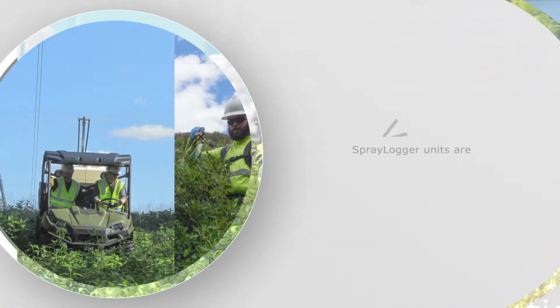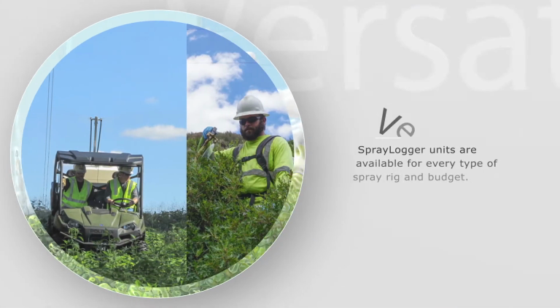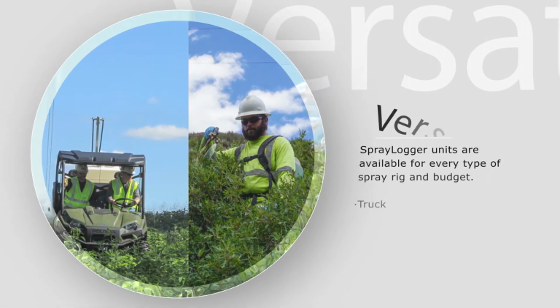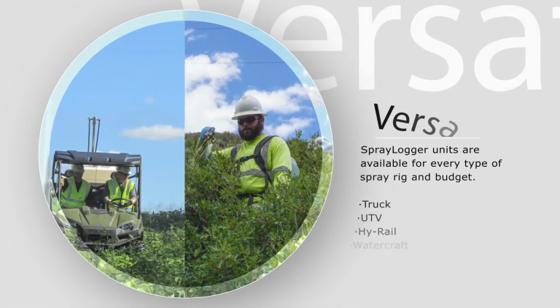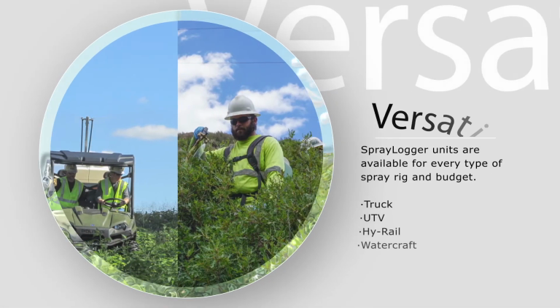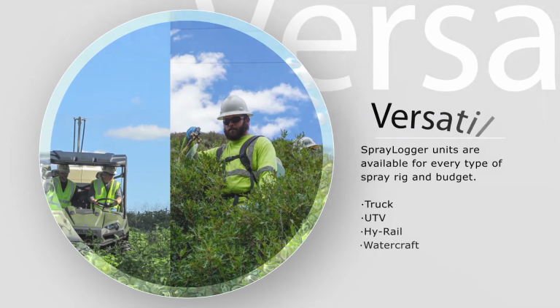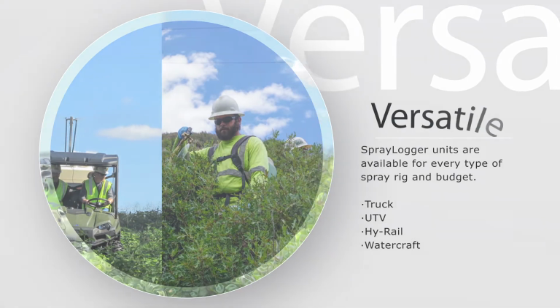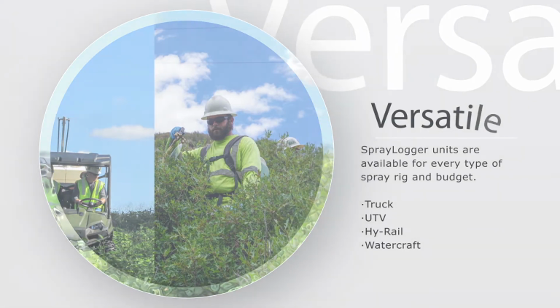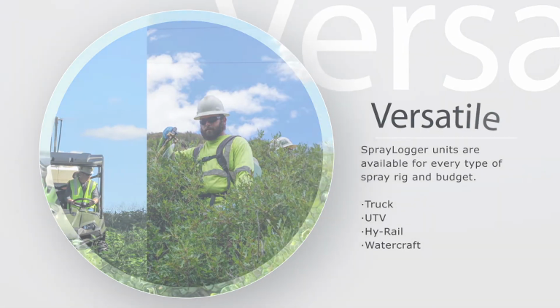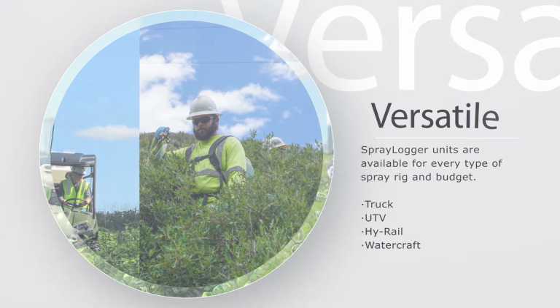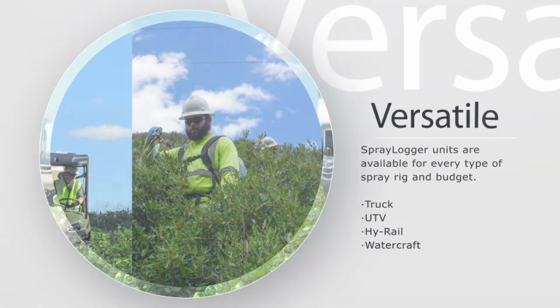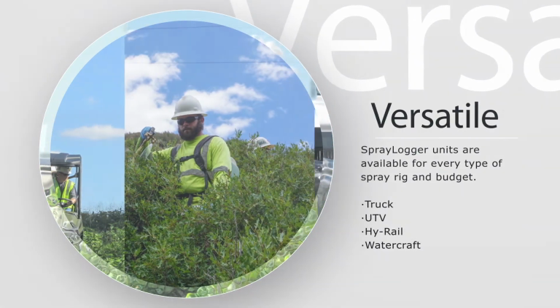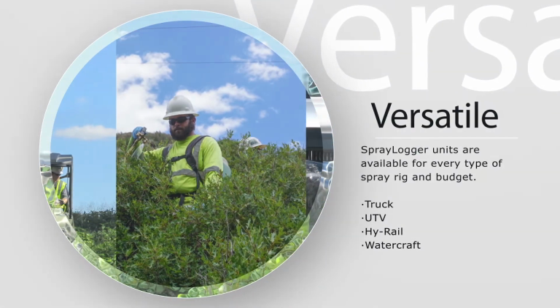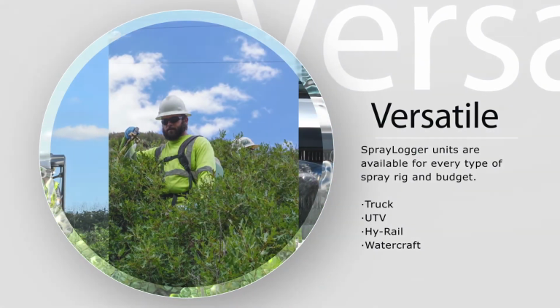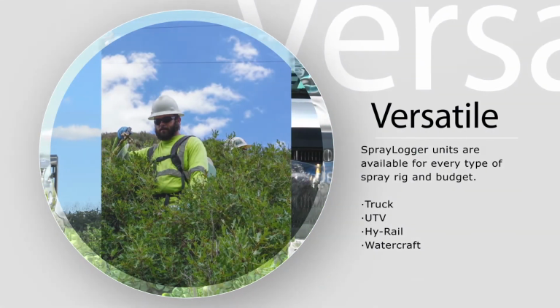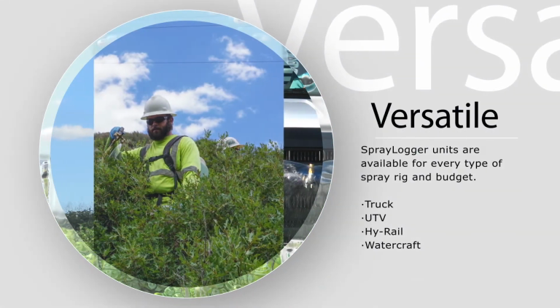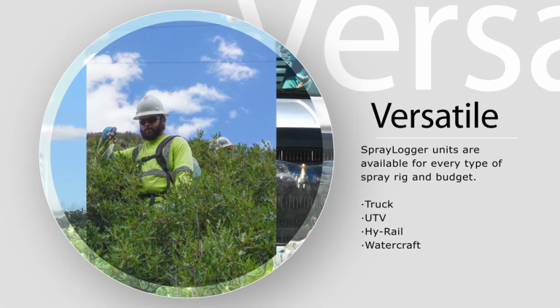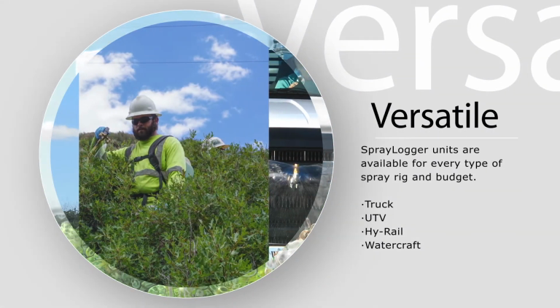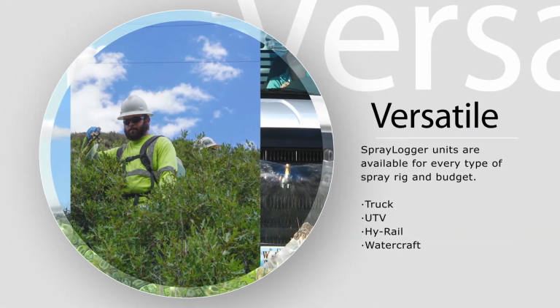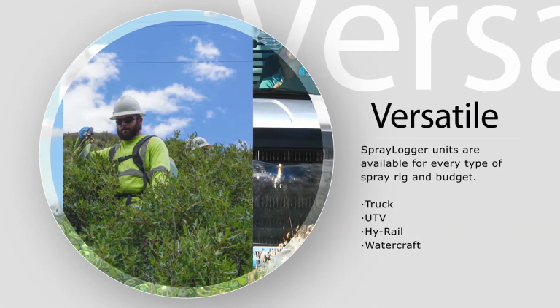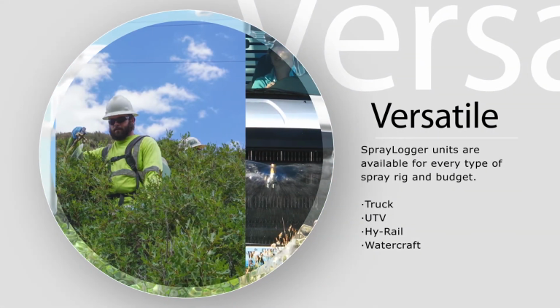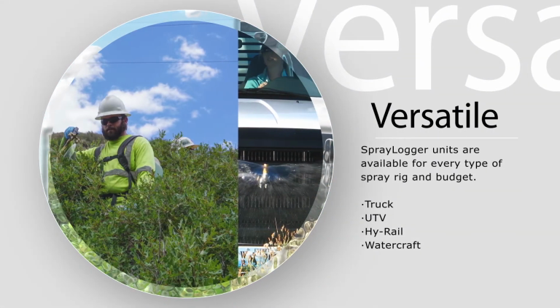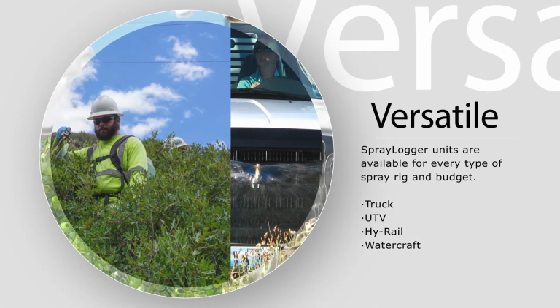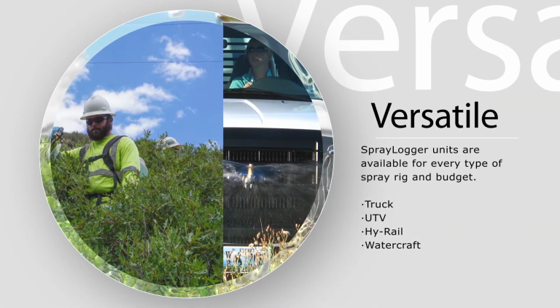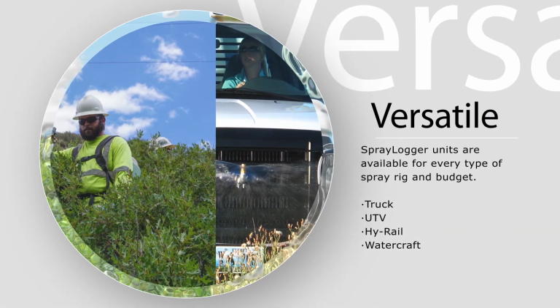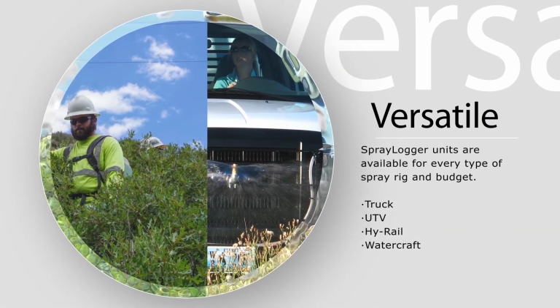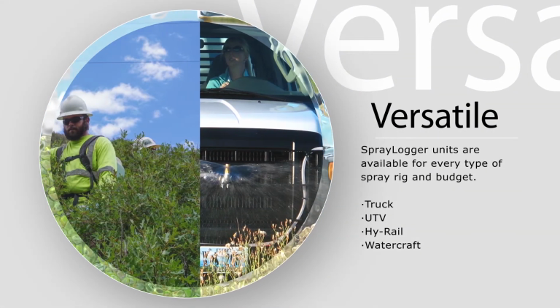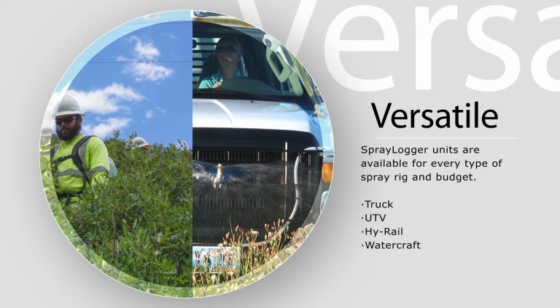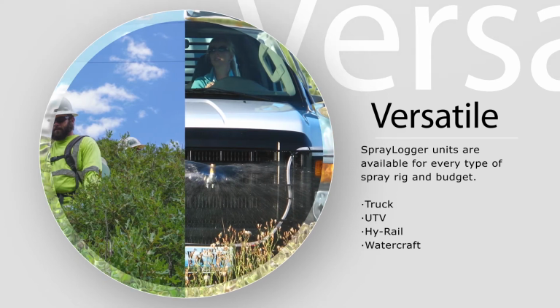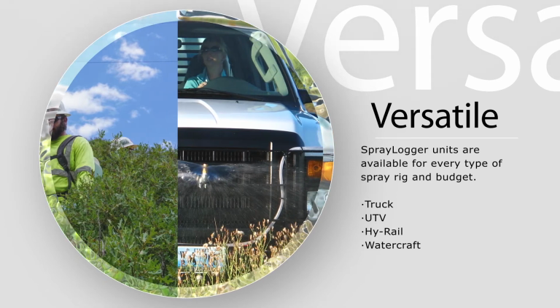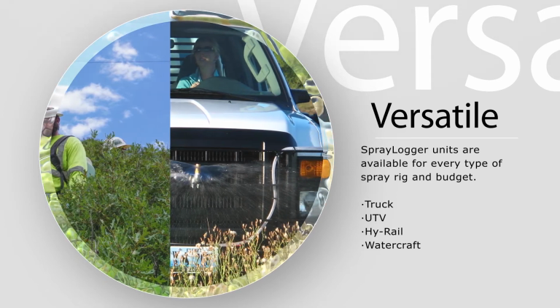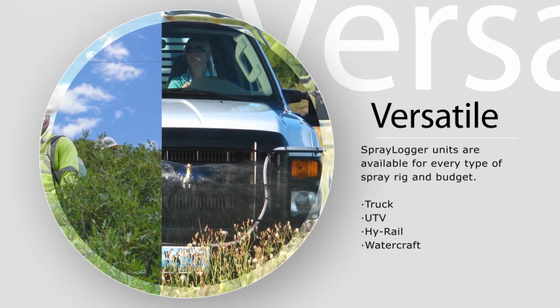Spraylogger units are available for every type of spray rig and budget — for trucks, UTV, high rail, watercraft, aircraft, and backpack.